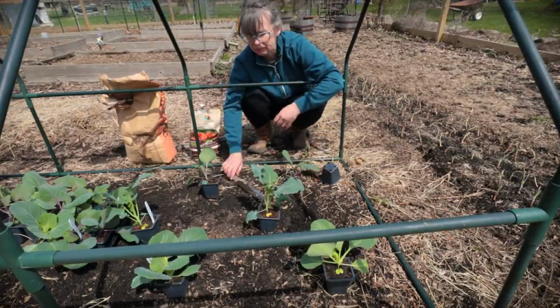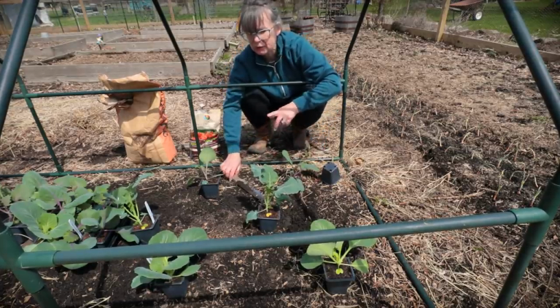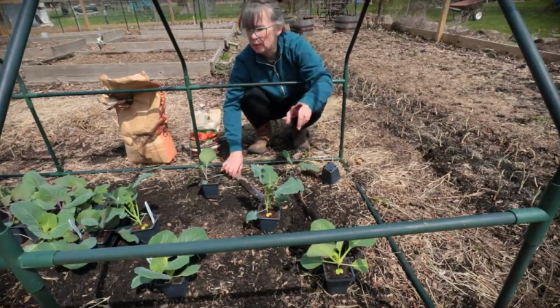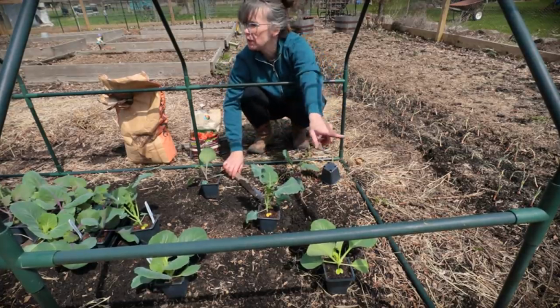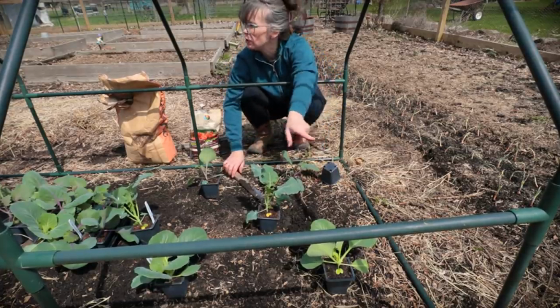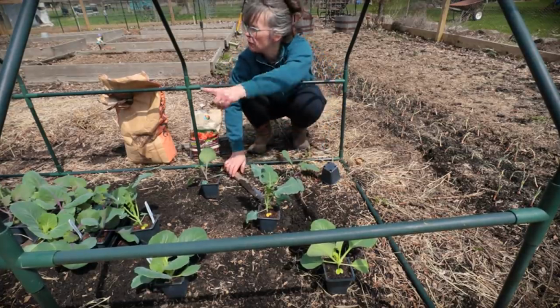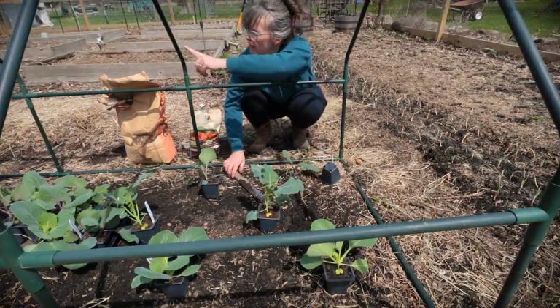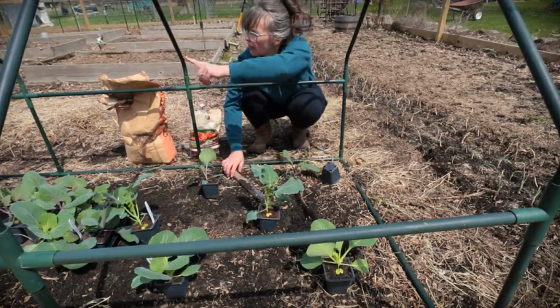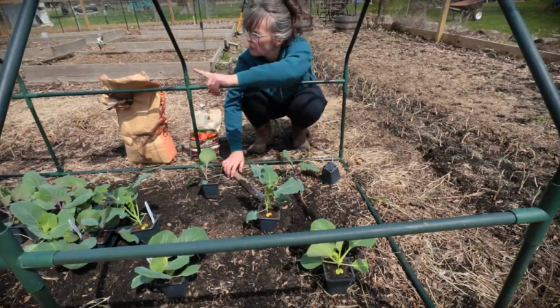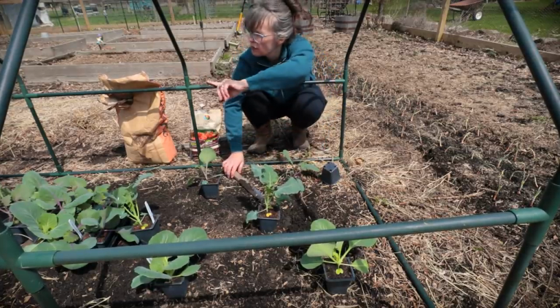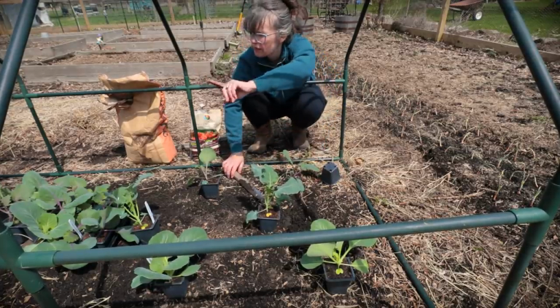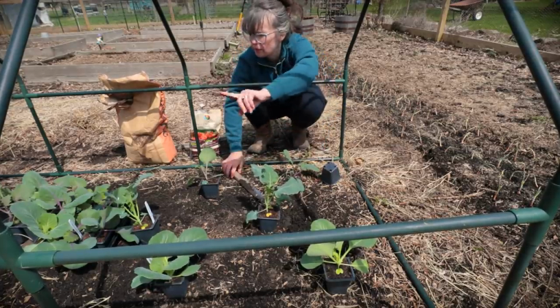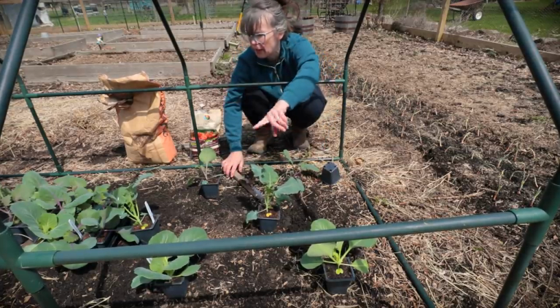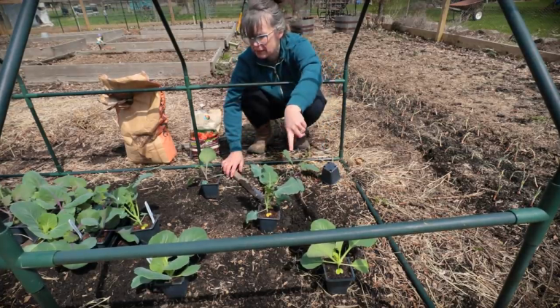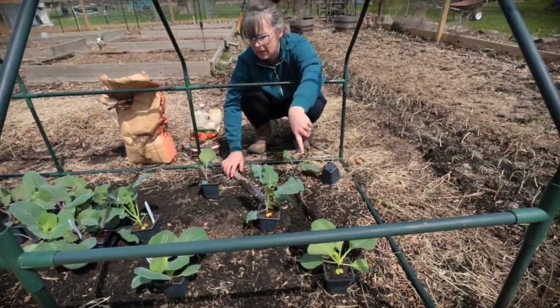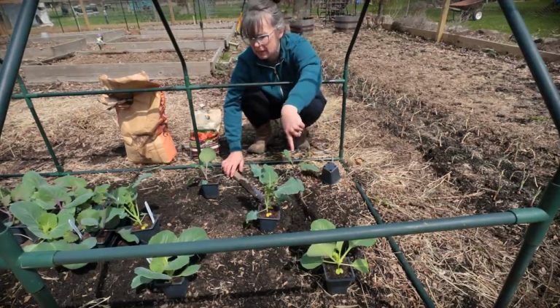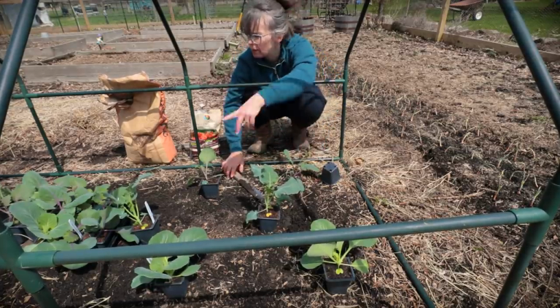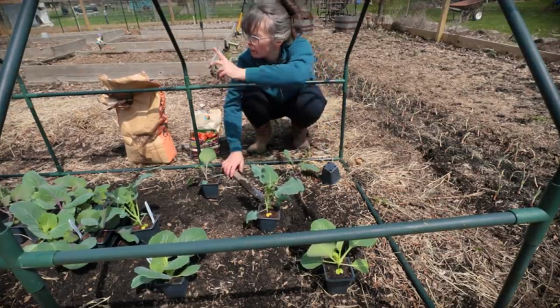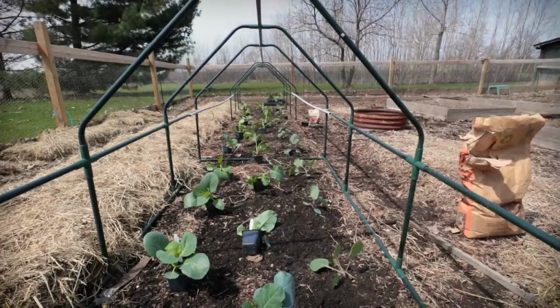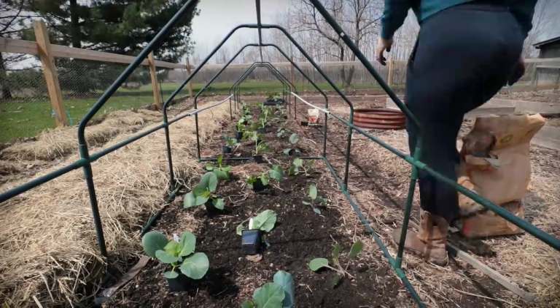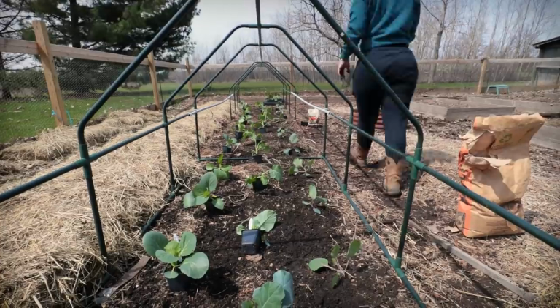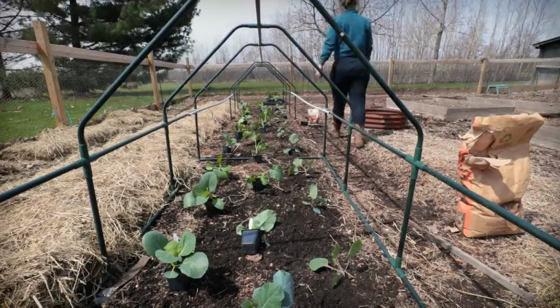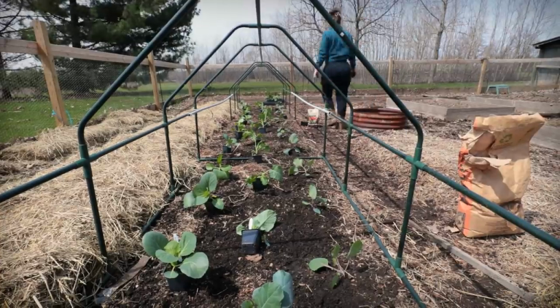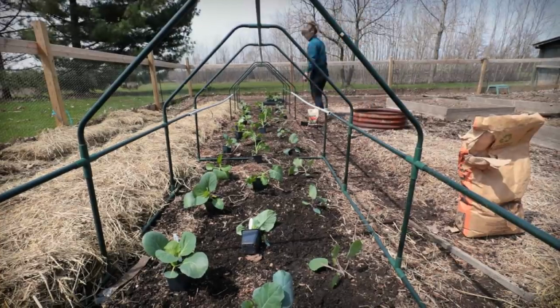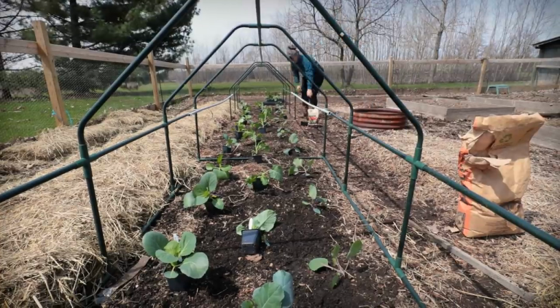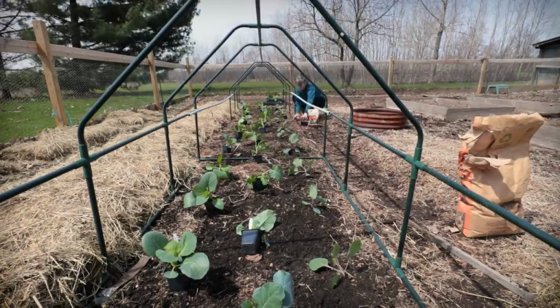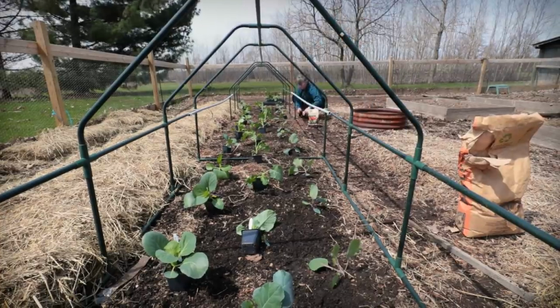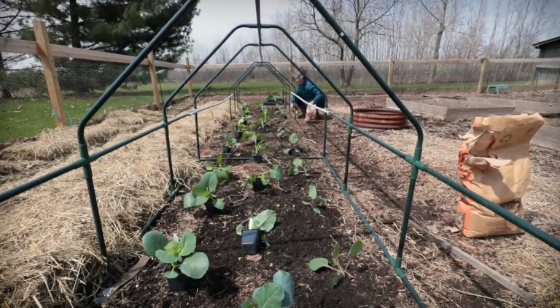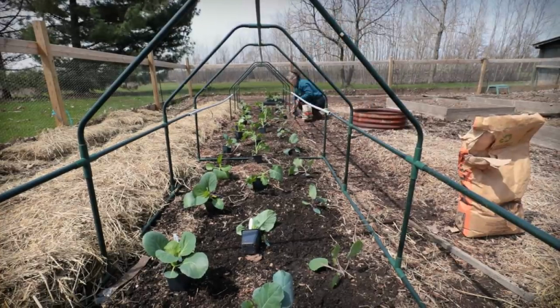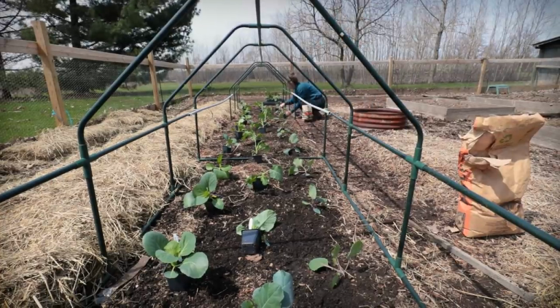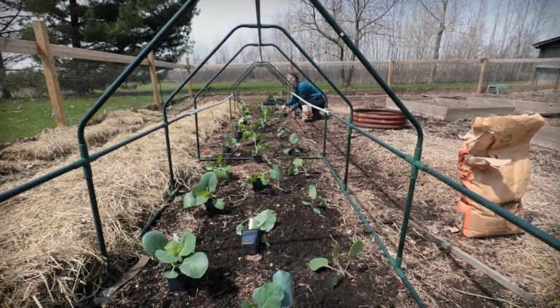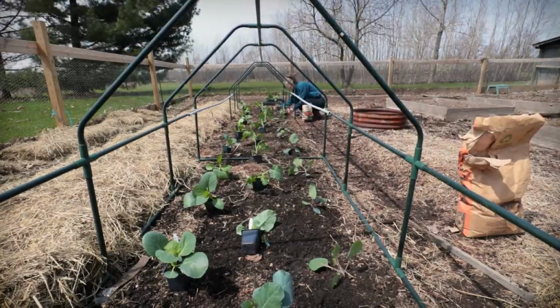So I'm going to do green cabbages down the back side, broccoli in the middle, and red cabbages in the front.